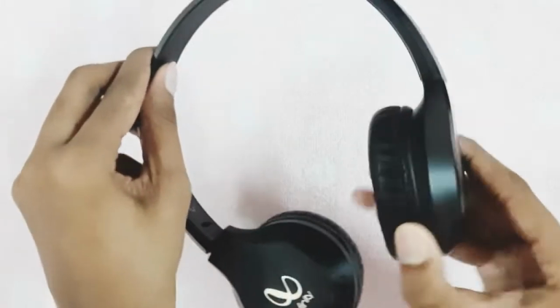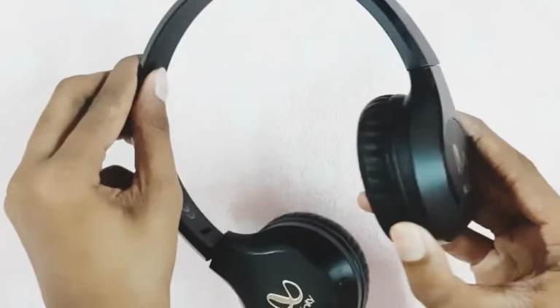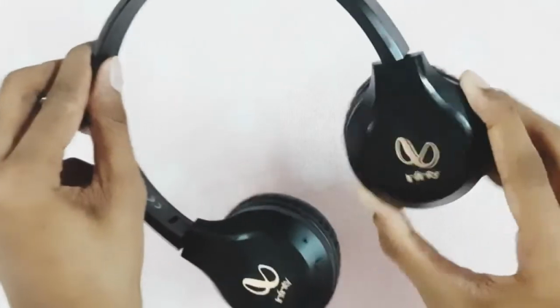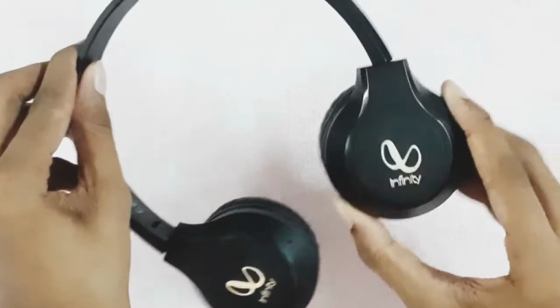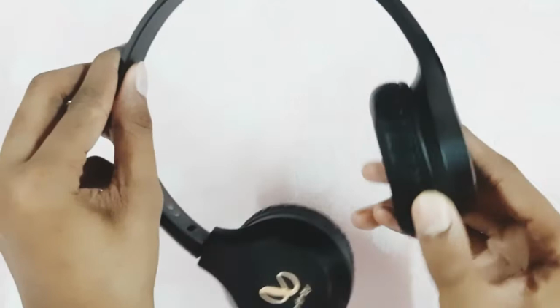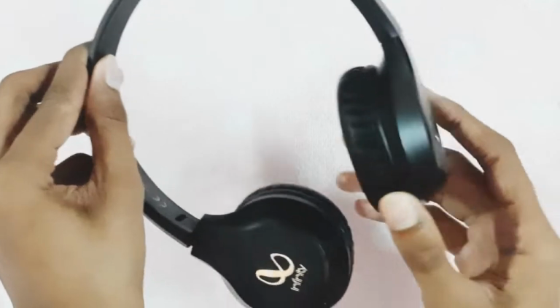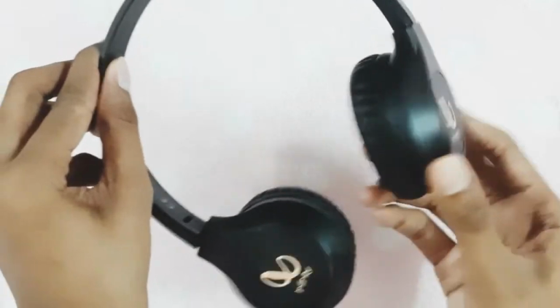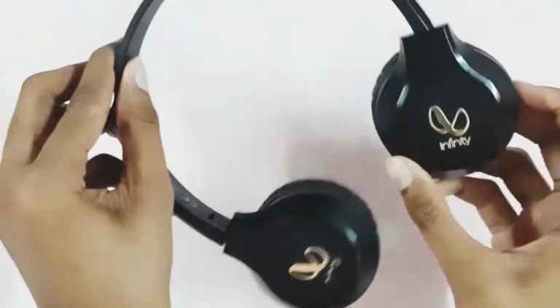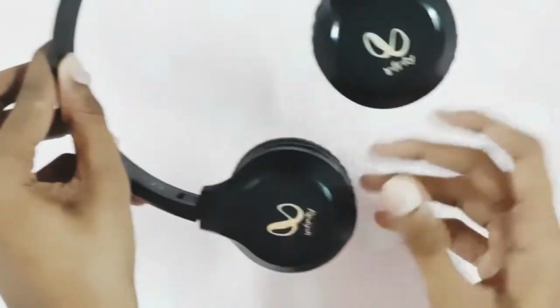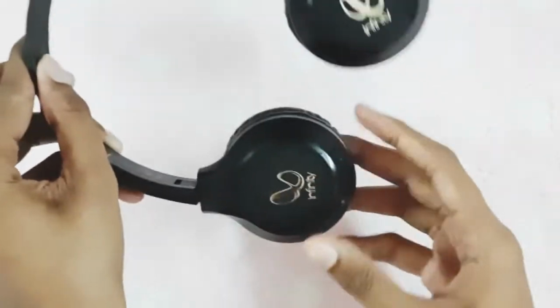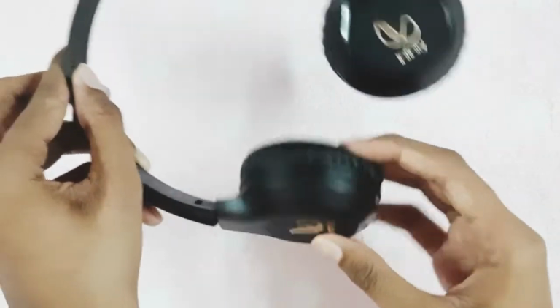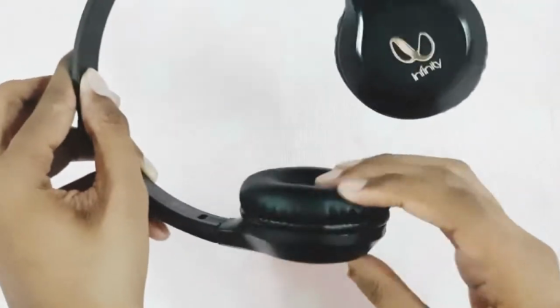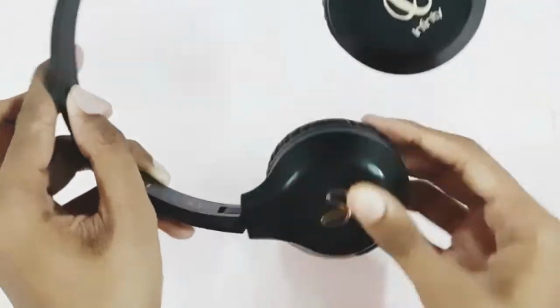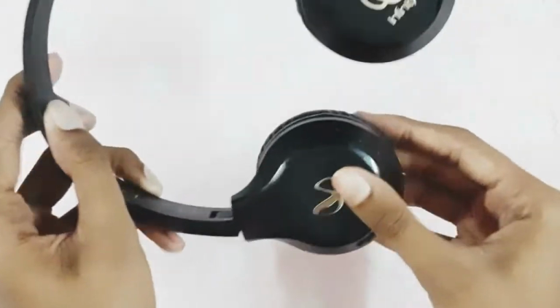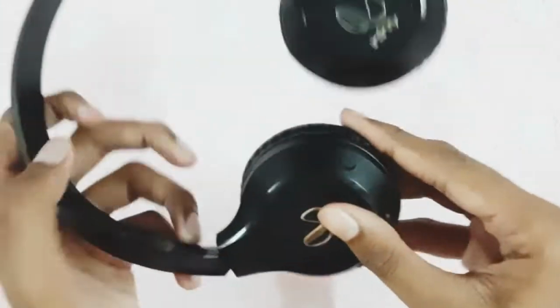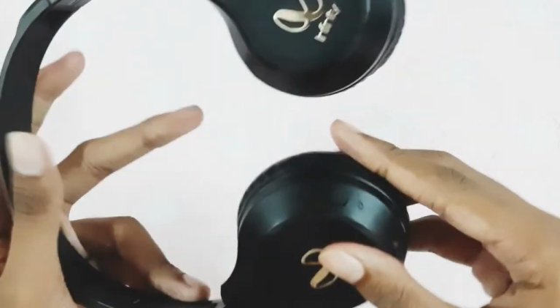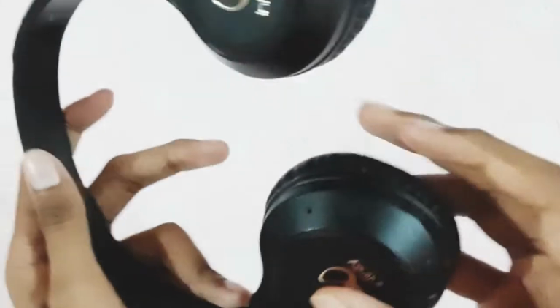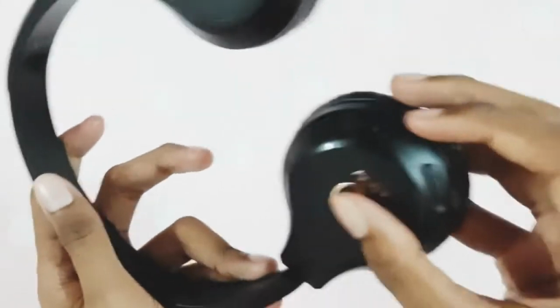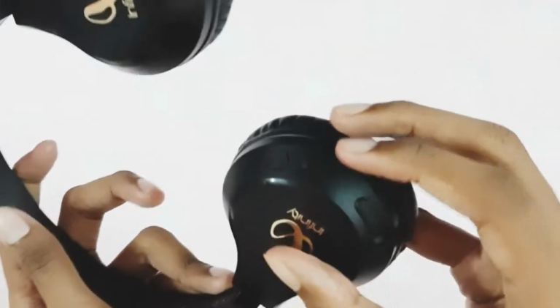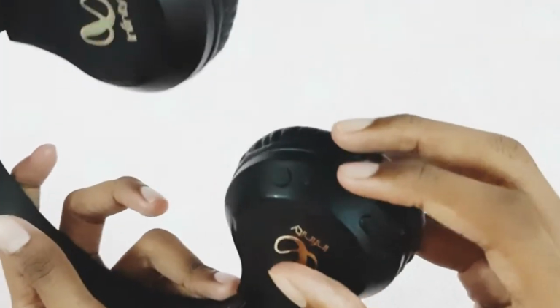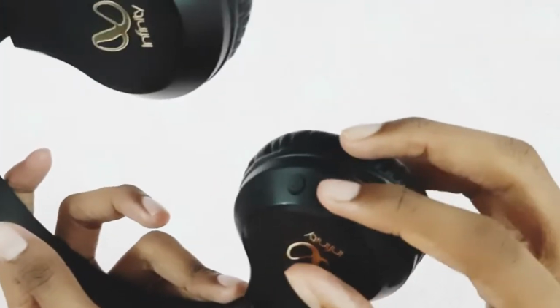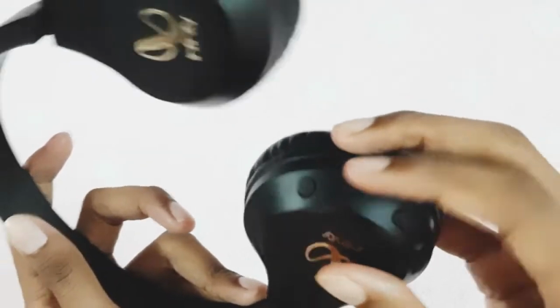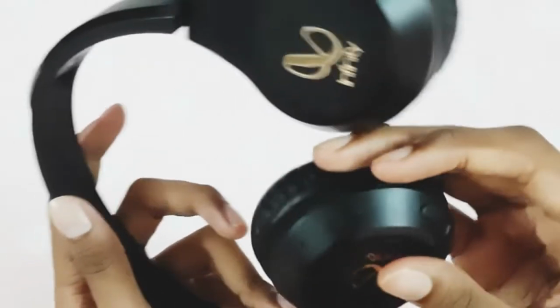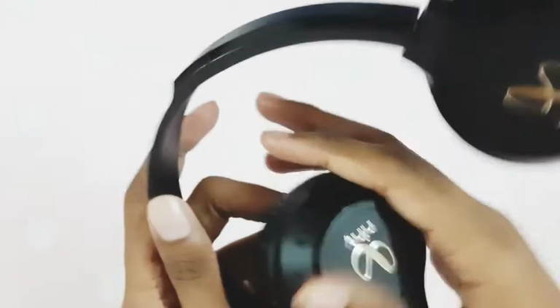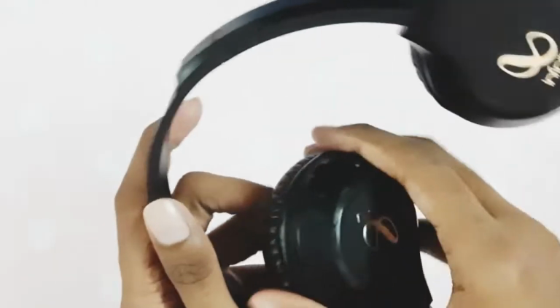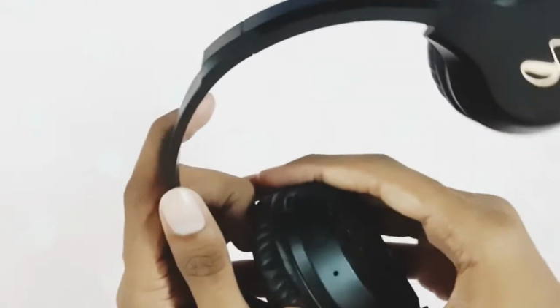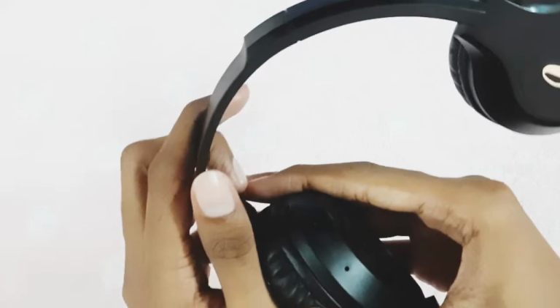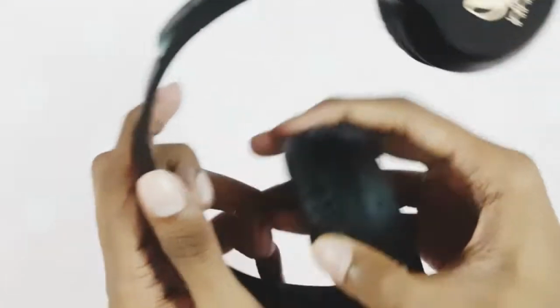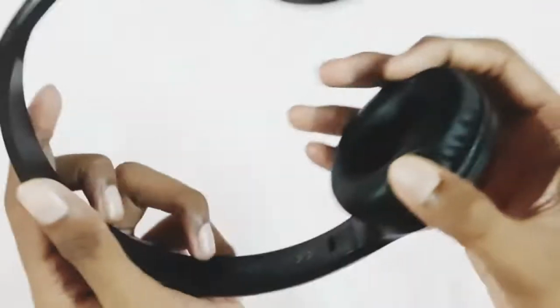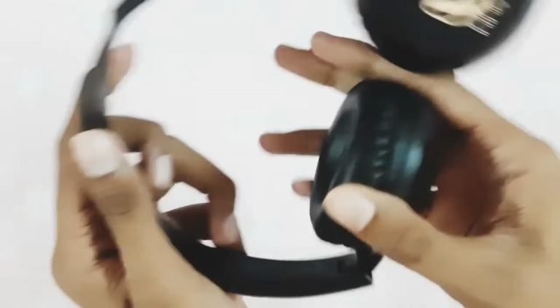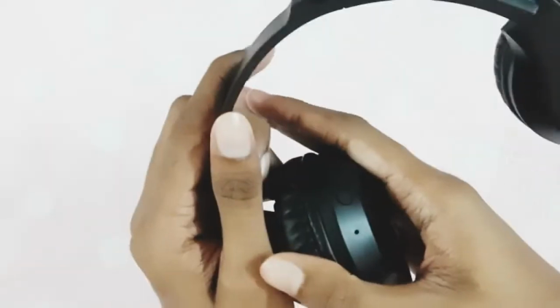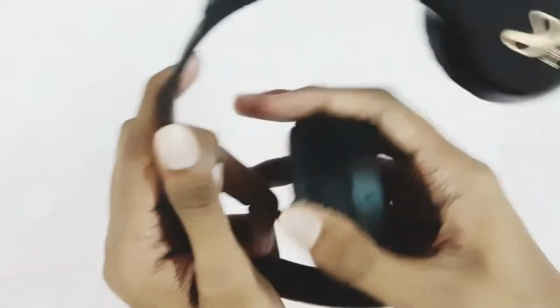Now we are seeing how to rotate the ear pads. It can rotate the ear pads inward and outward.